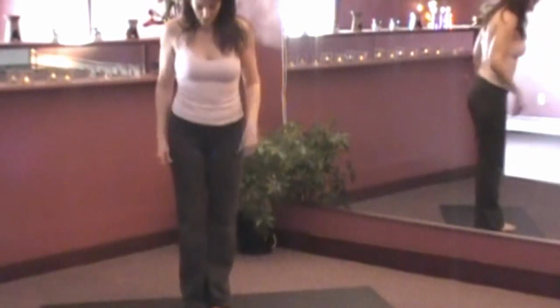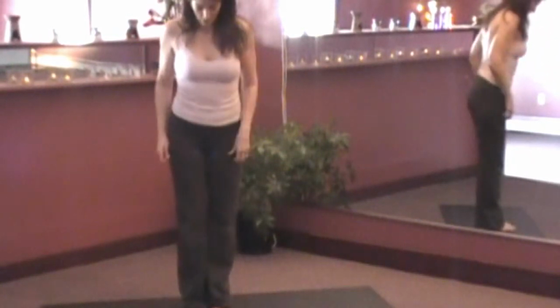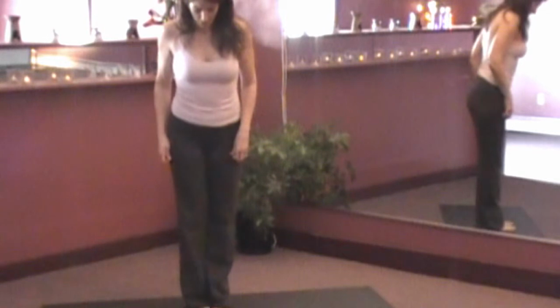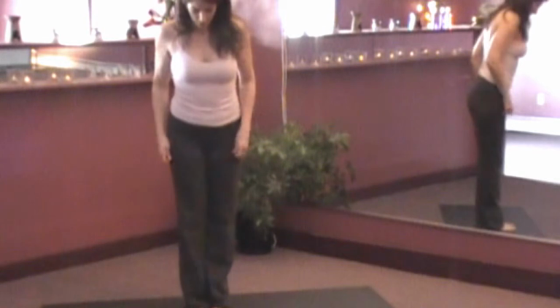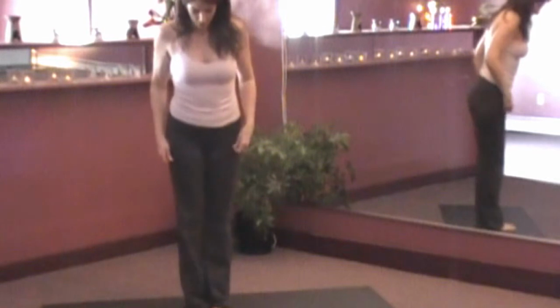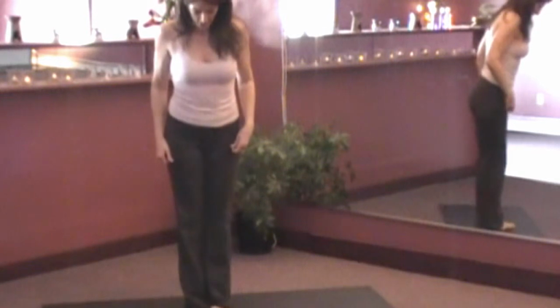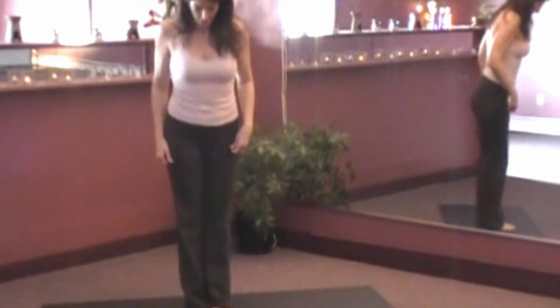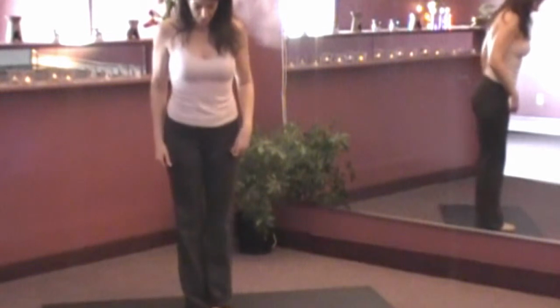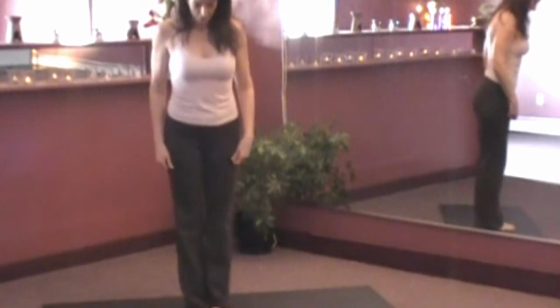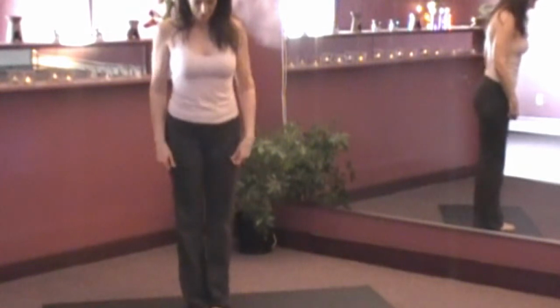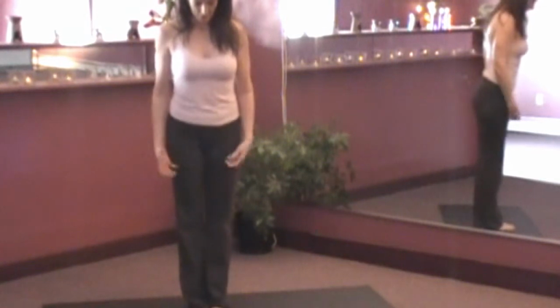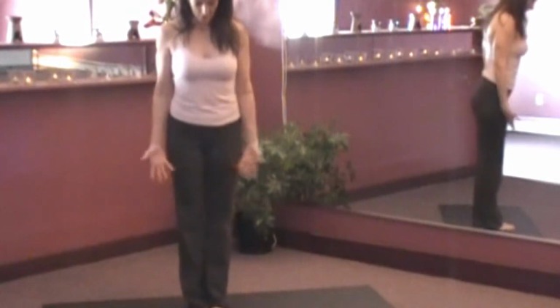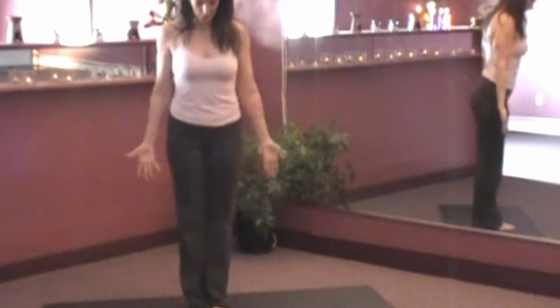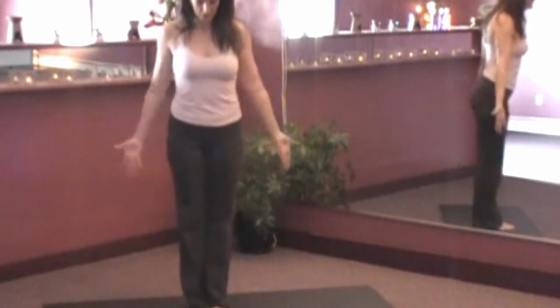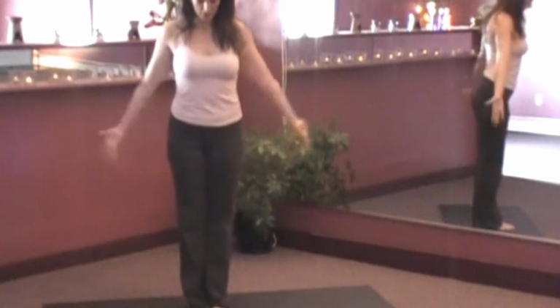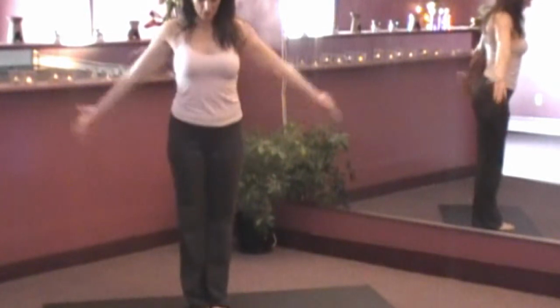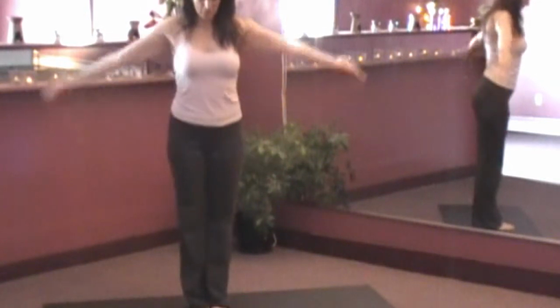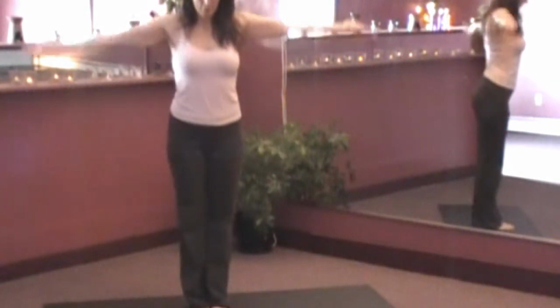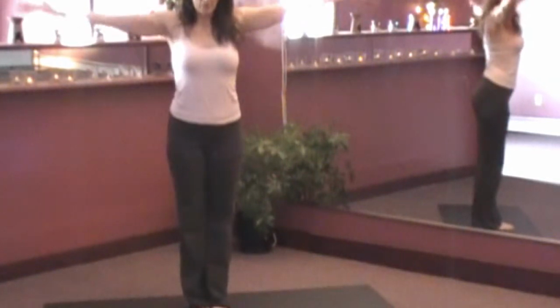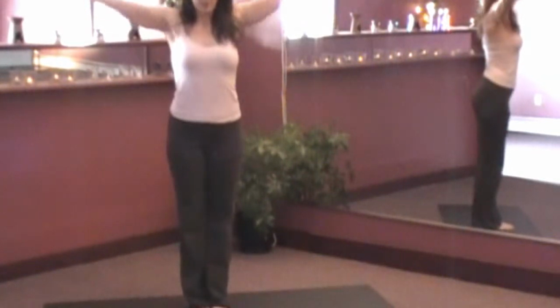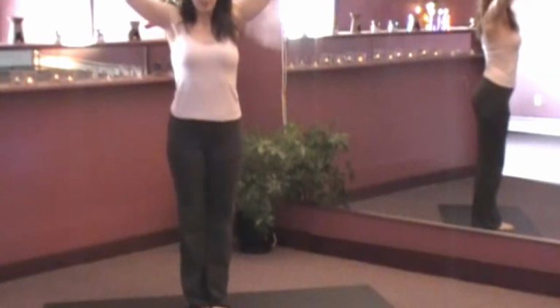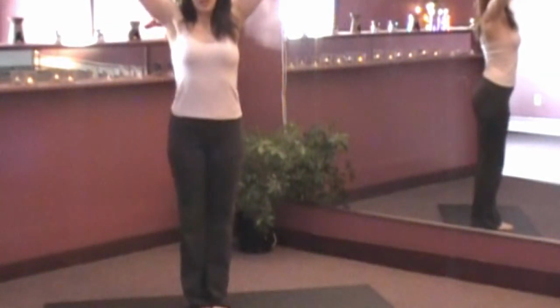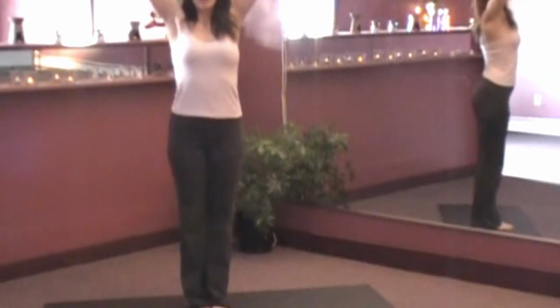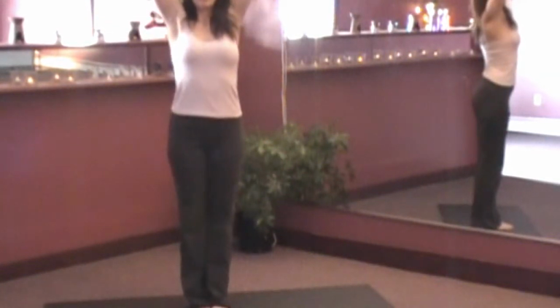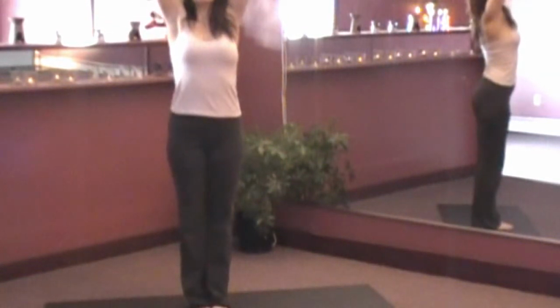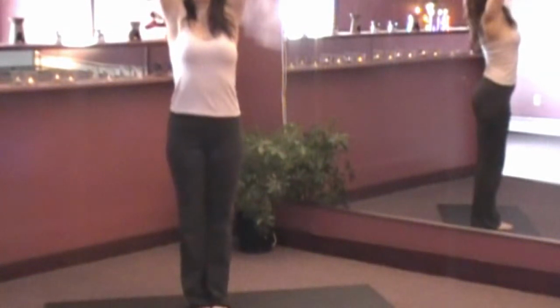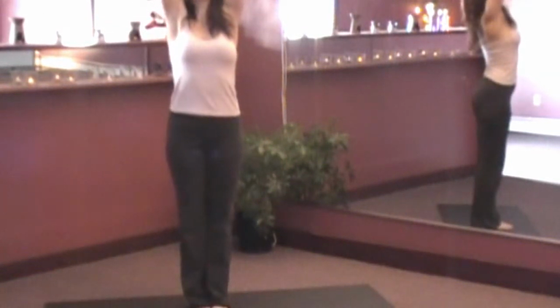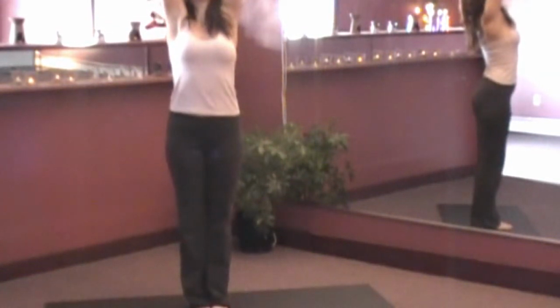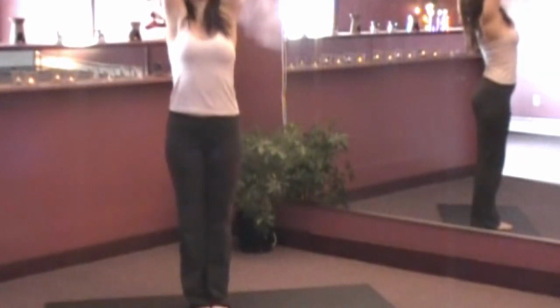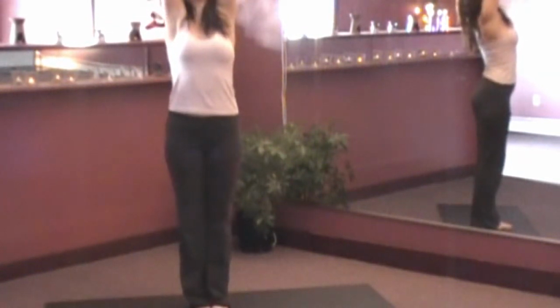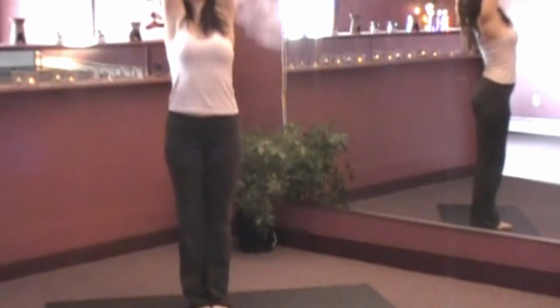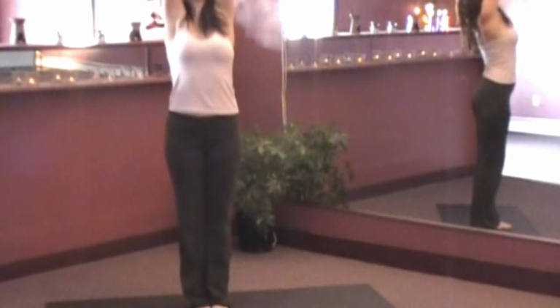Let's start with the feet together. I'm going to inhale the arms up, lengthening, slight back bend.